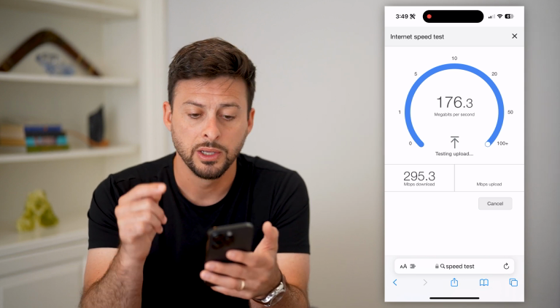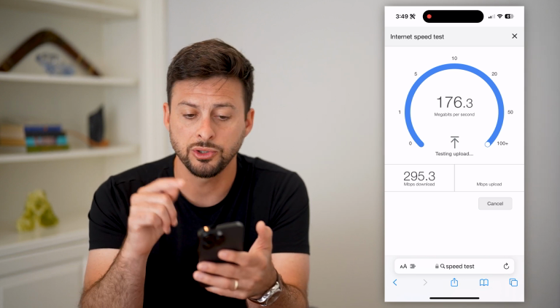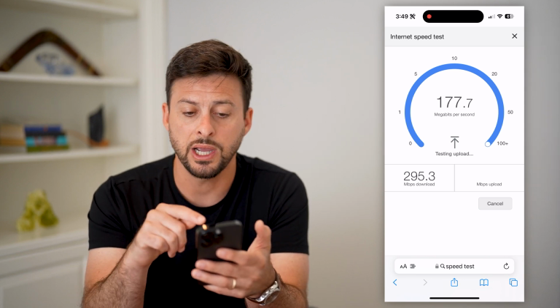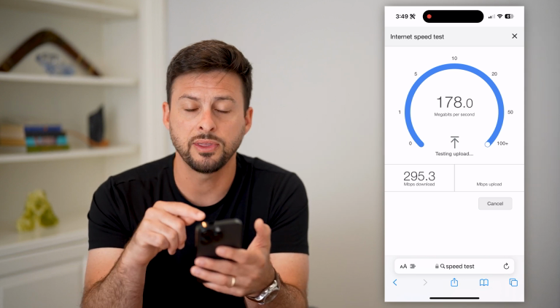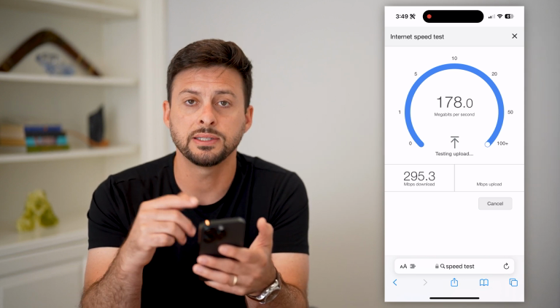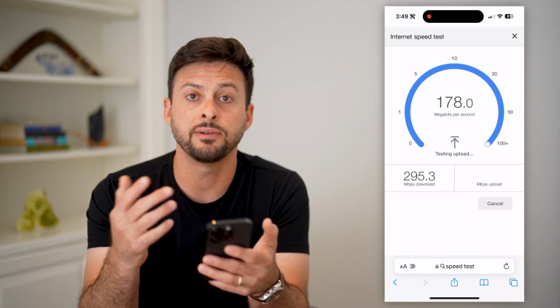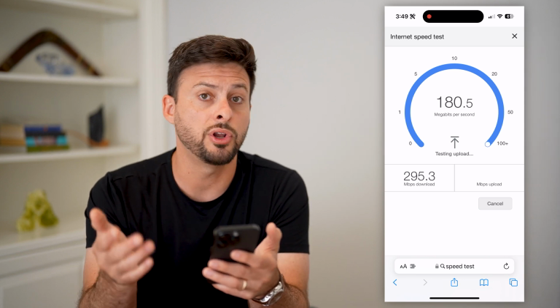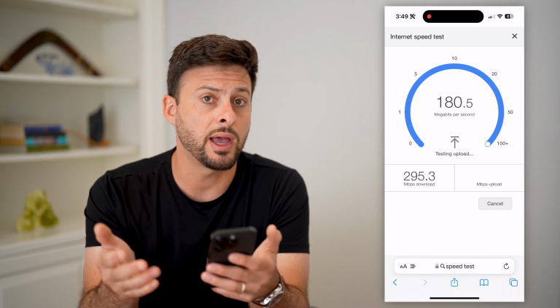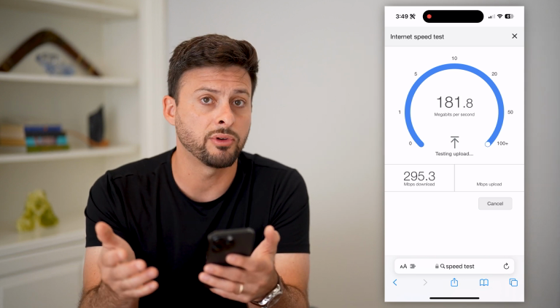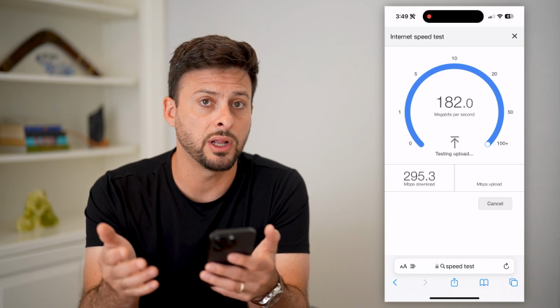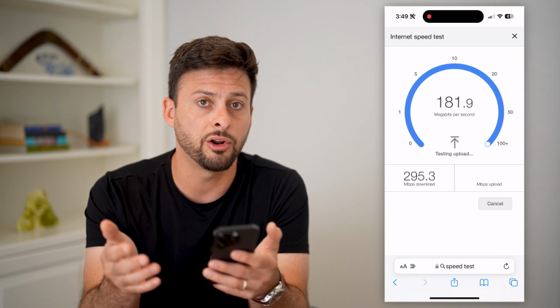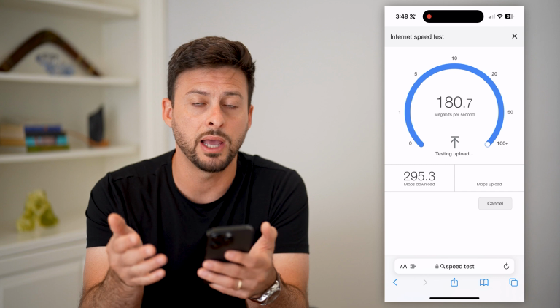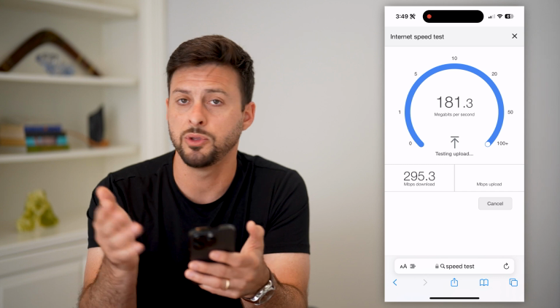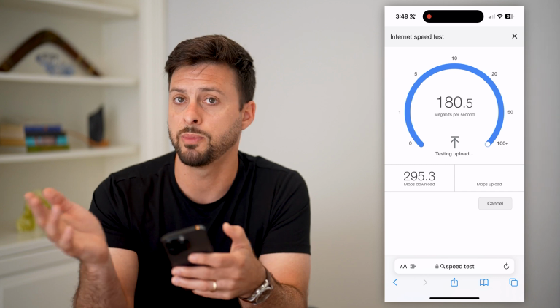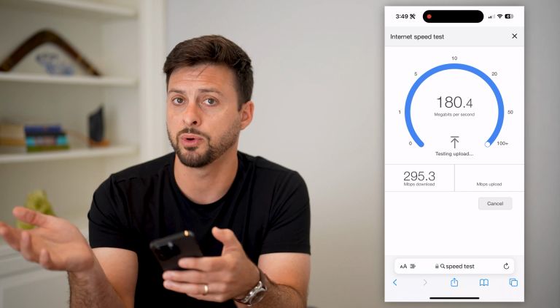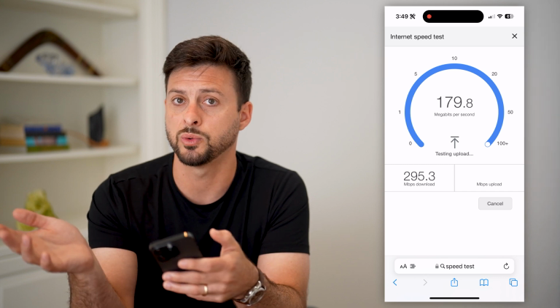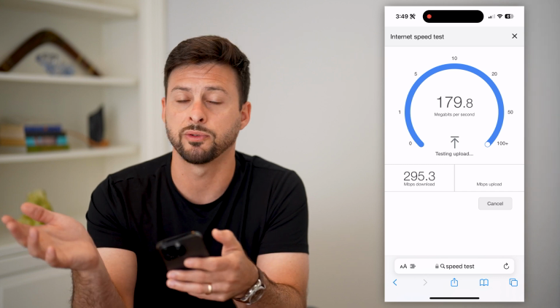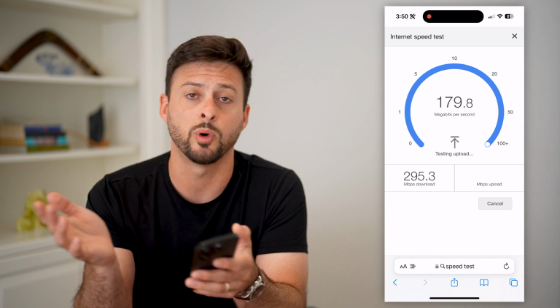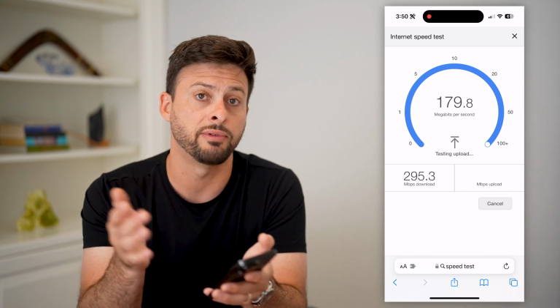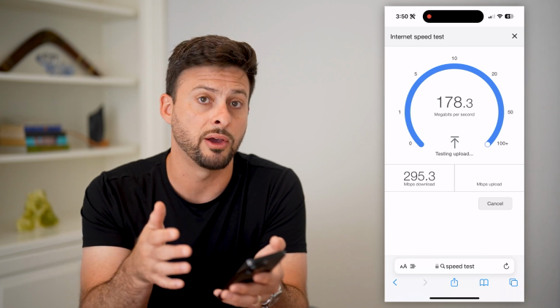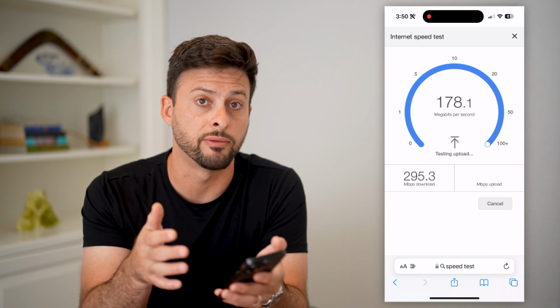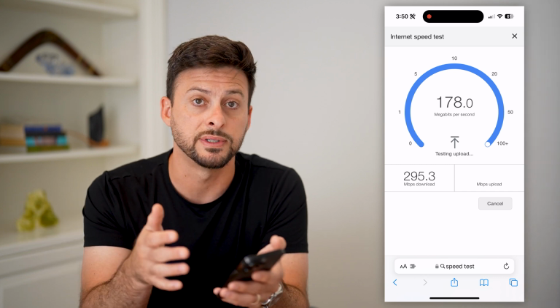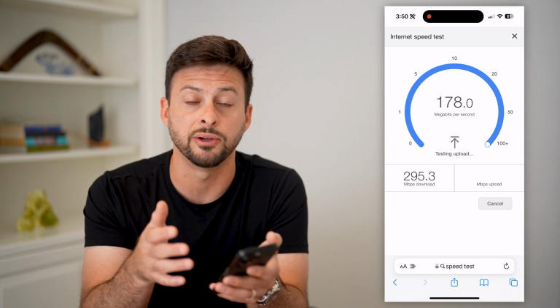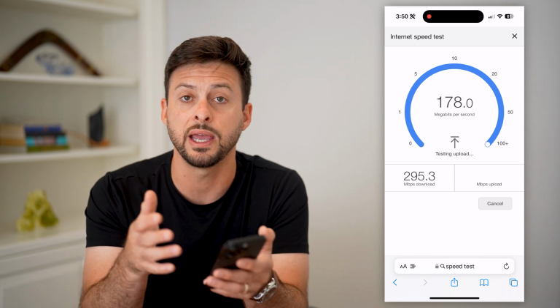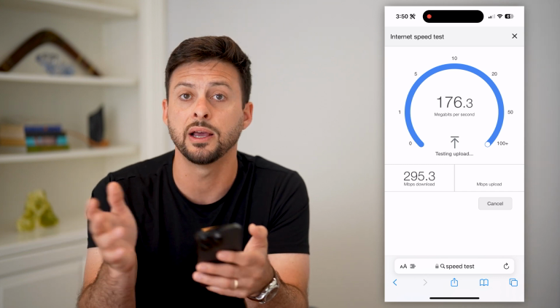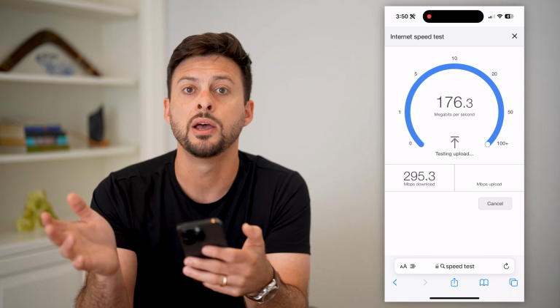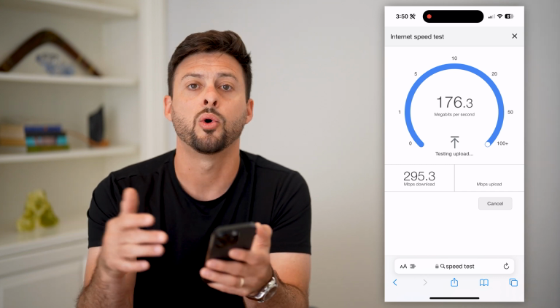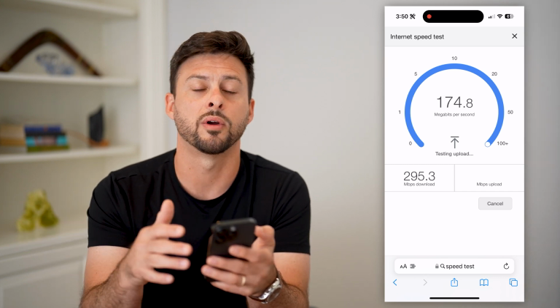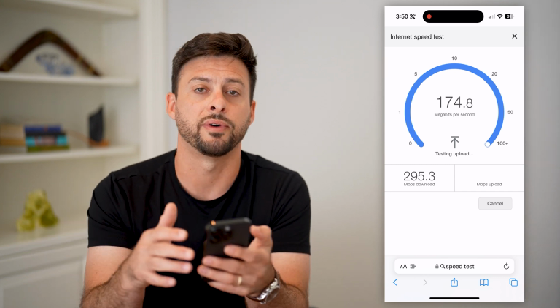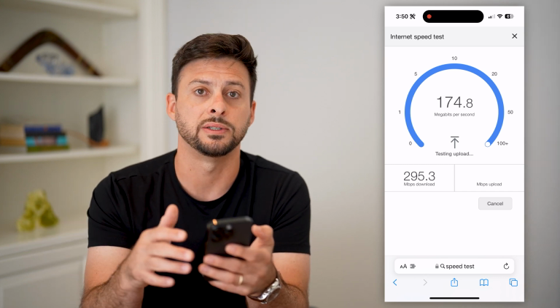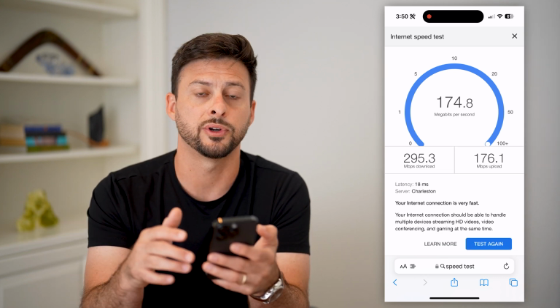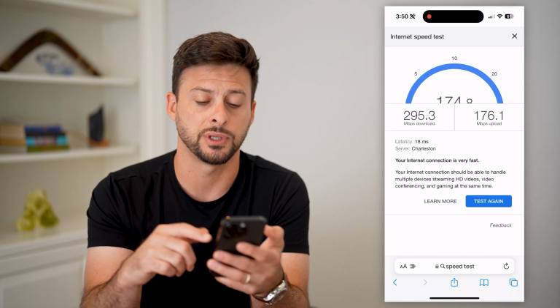If you don't have good internet, you might want to switch from Wi-Fi over to cell data, or vice versa.